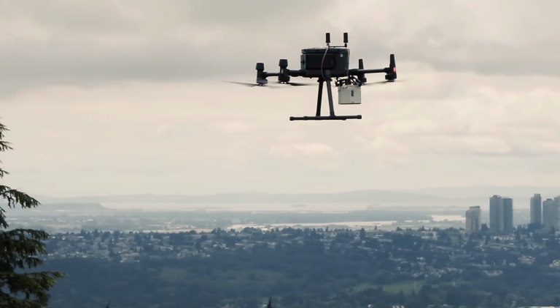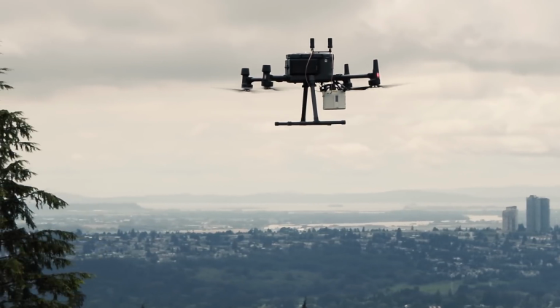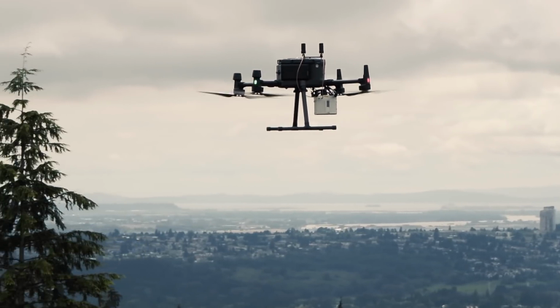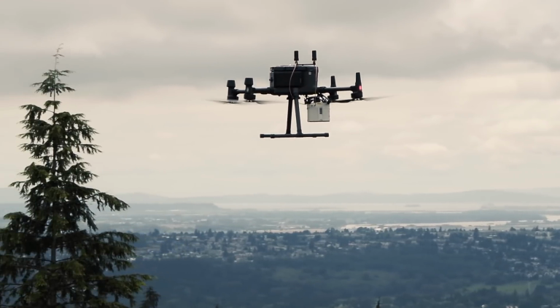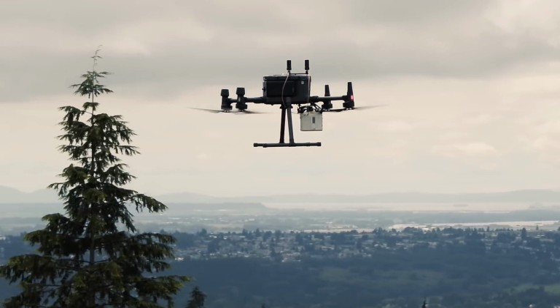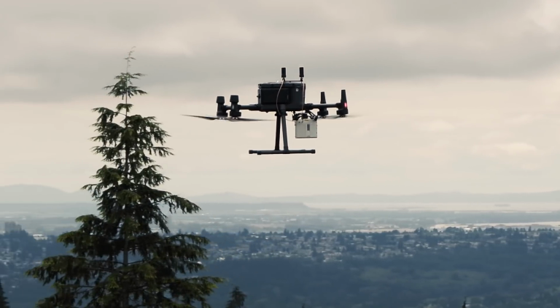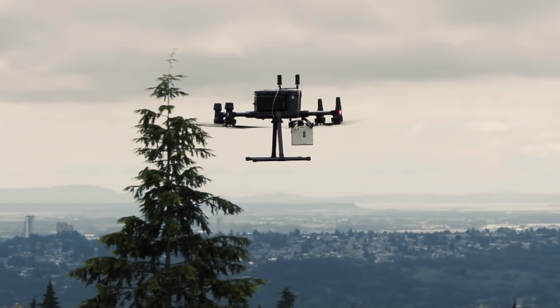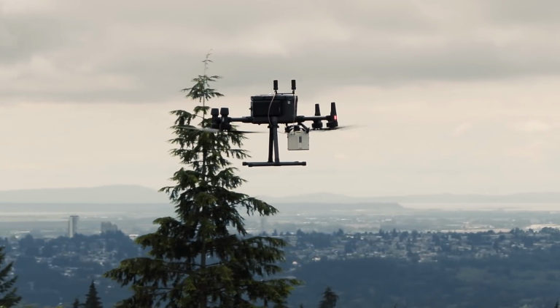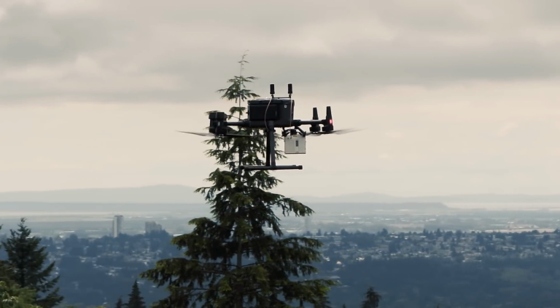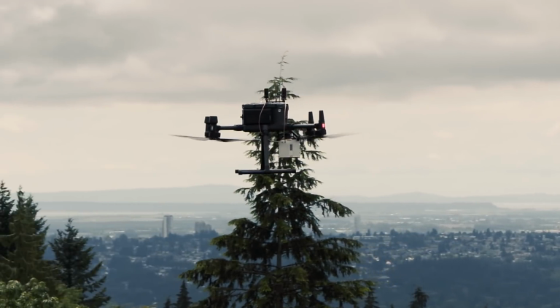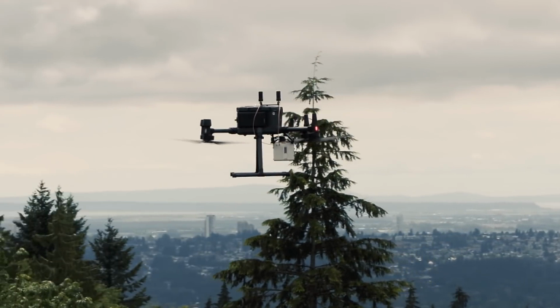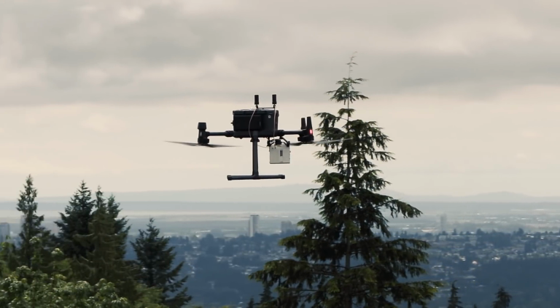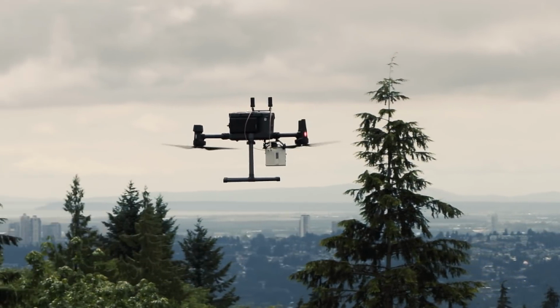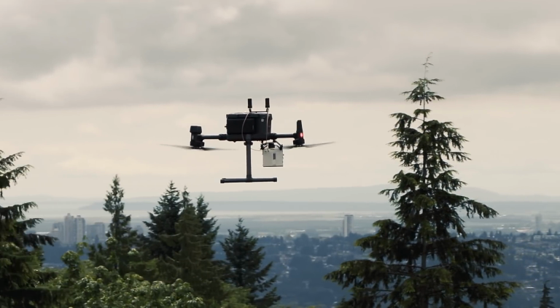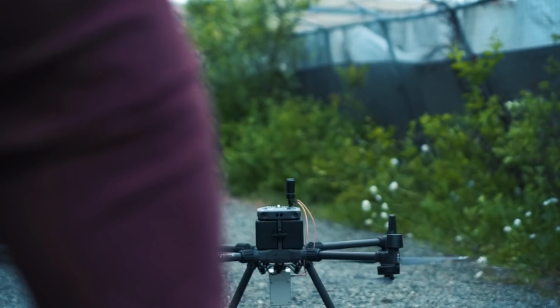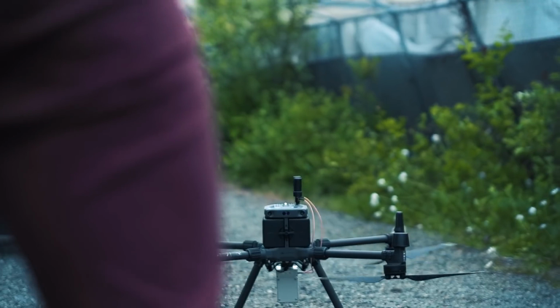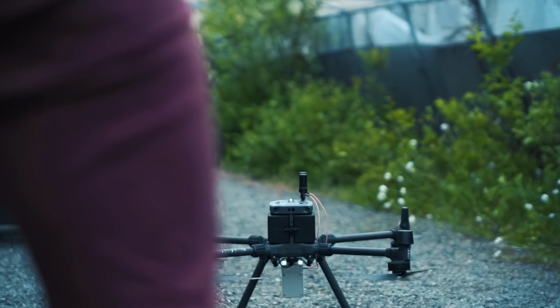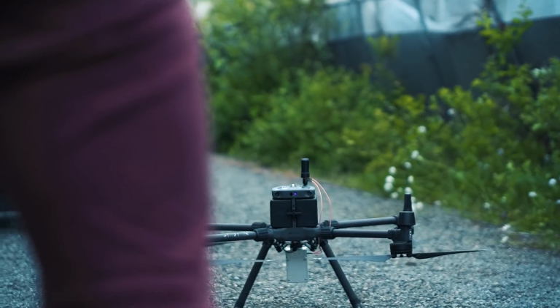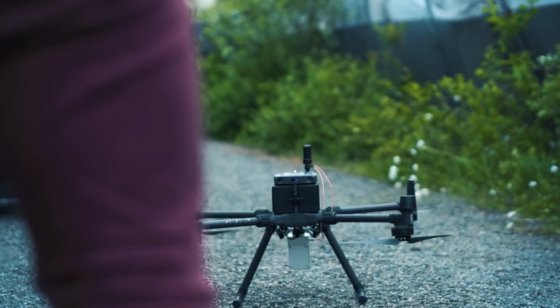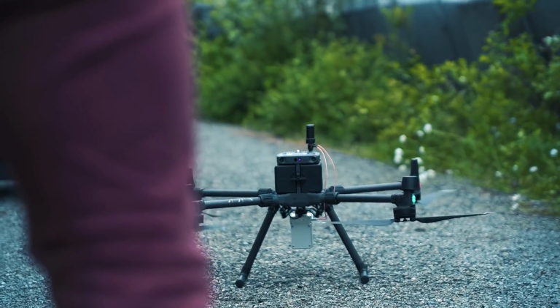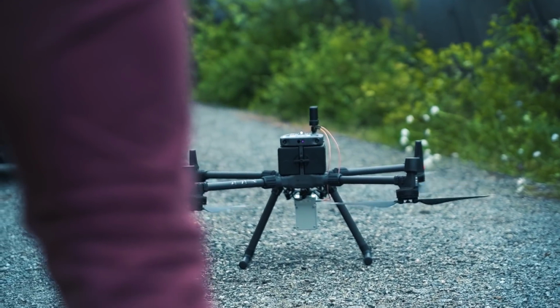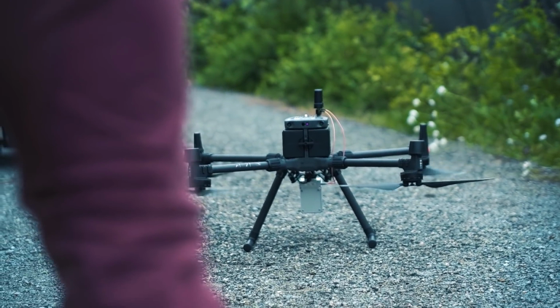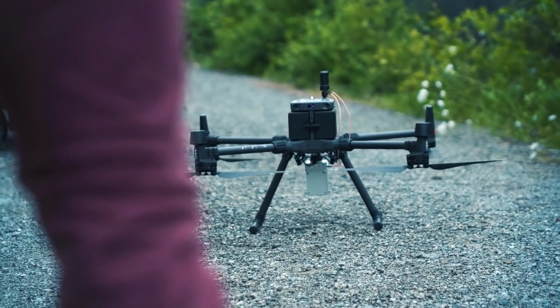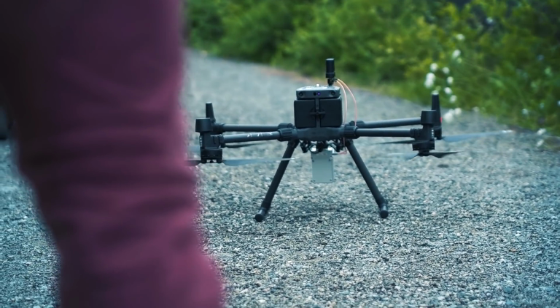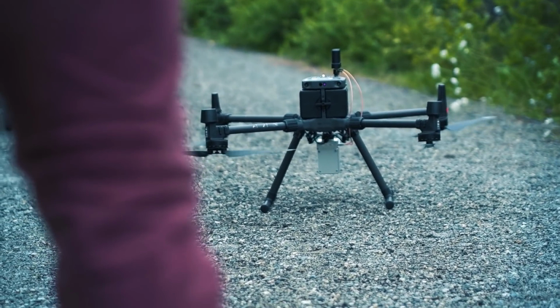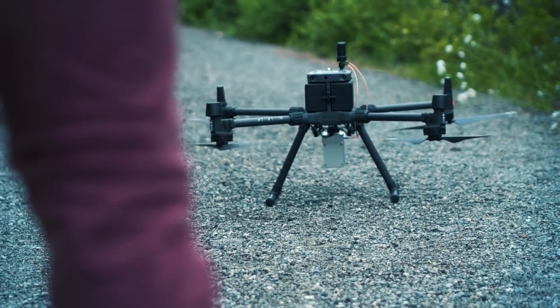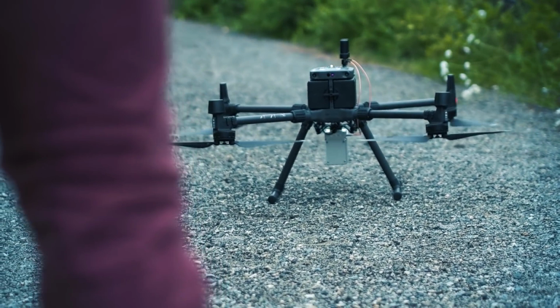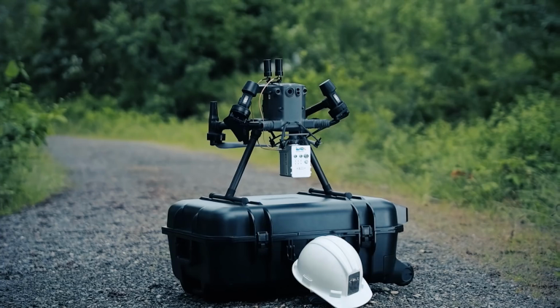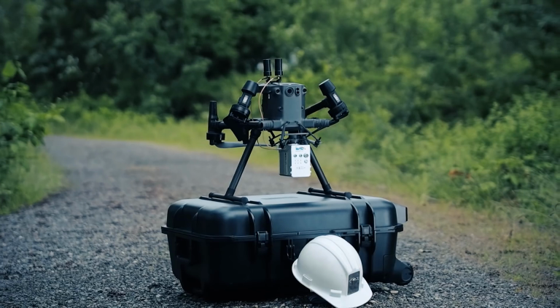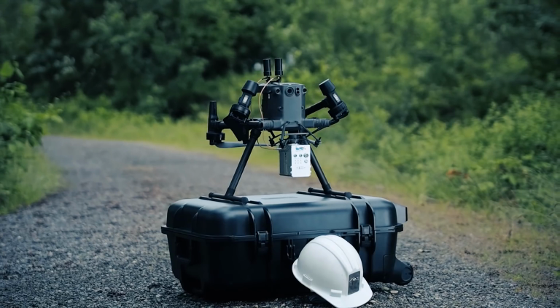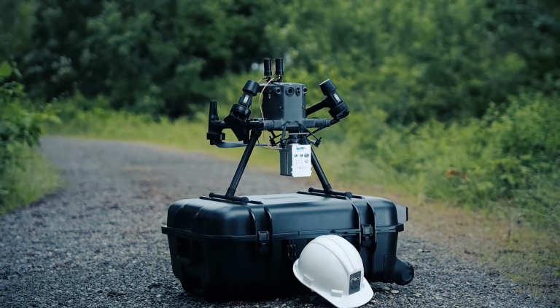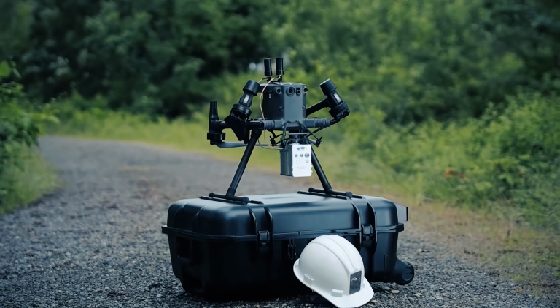Collect better data, faster and easier than ever, with the affordable Livox LiDAR and M300 combo. Available now.